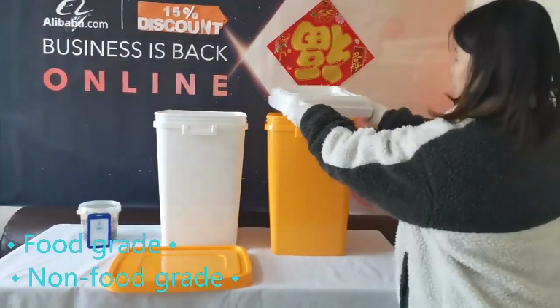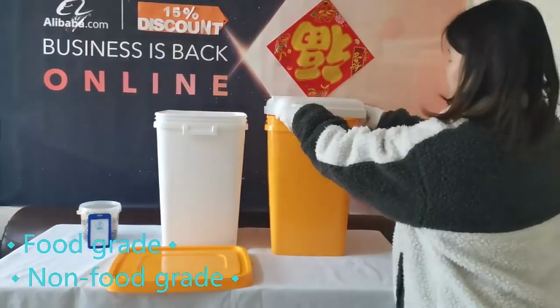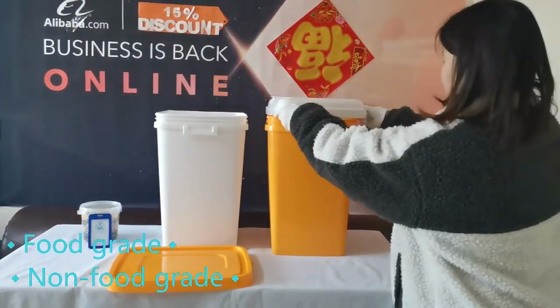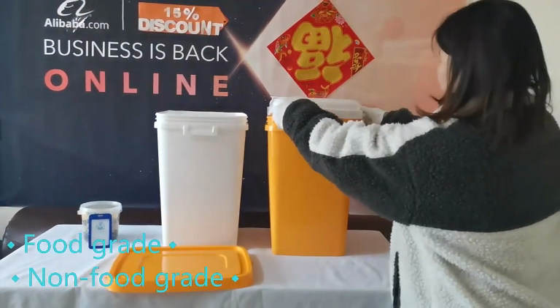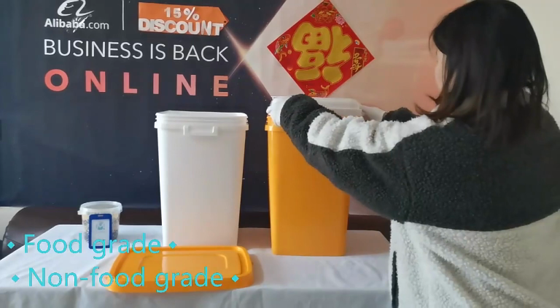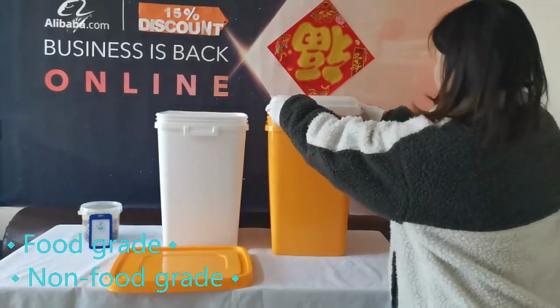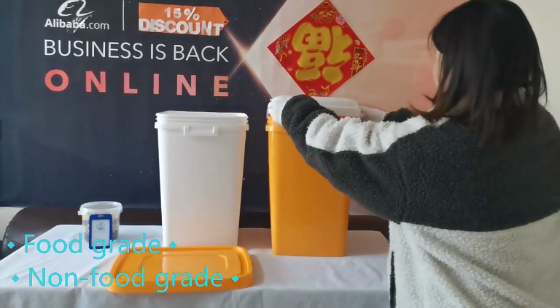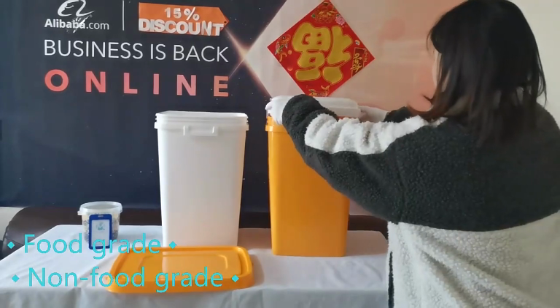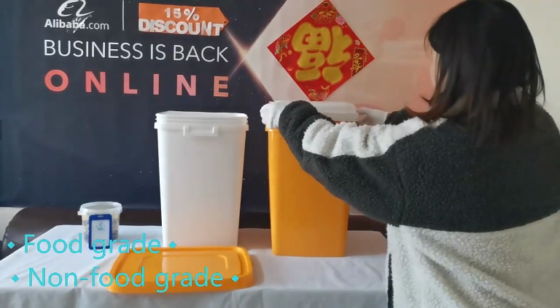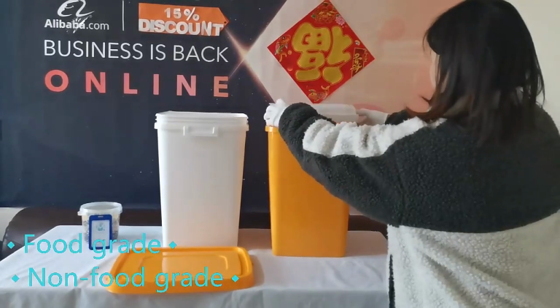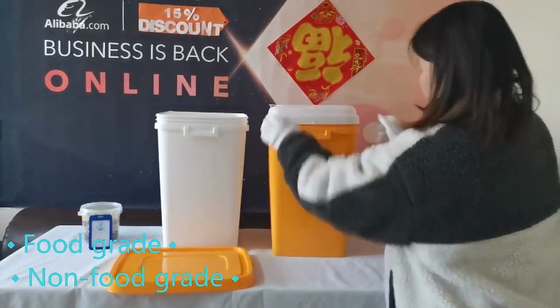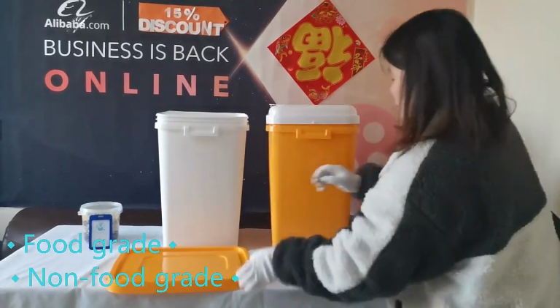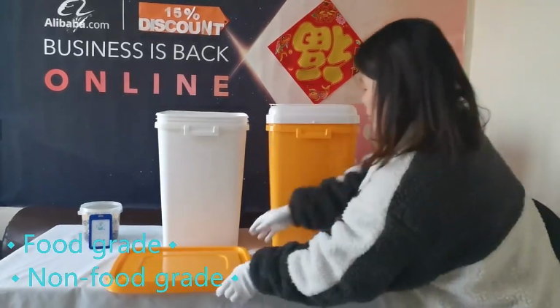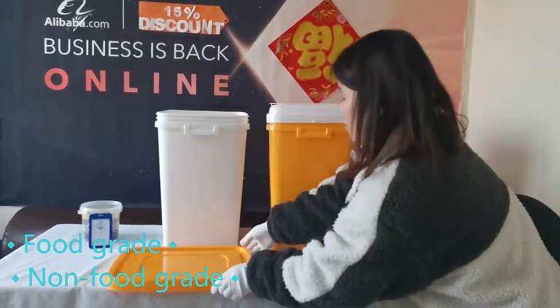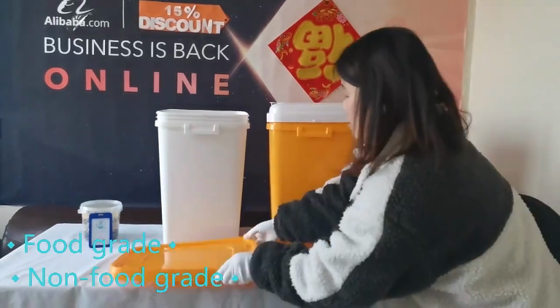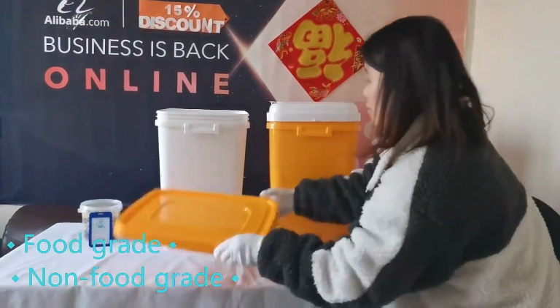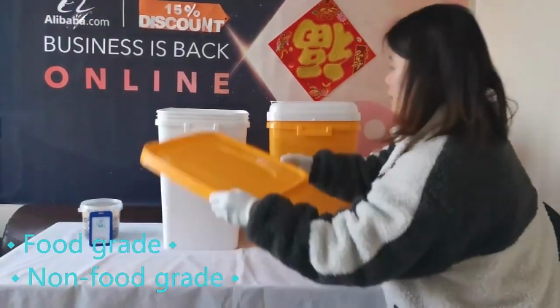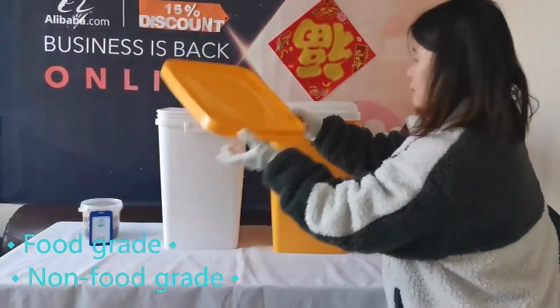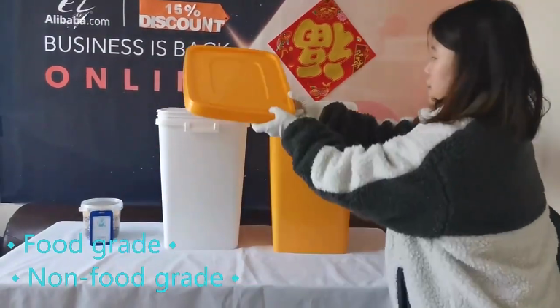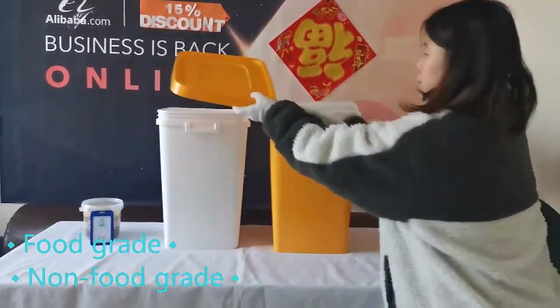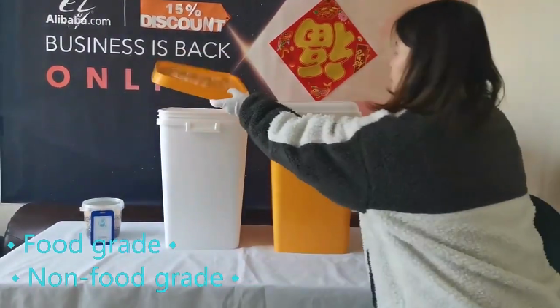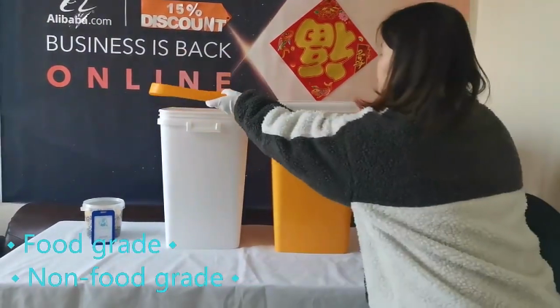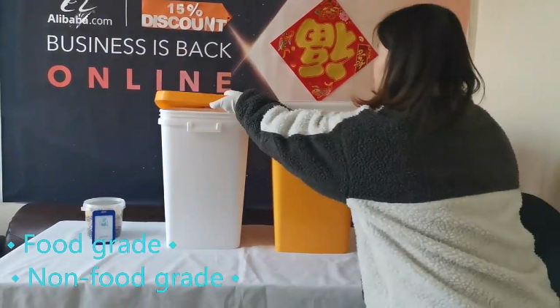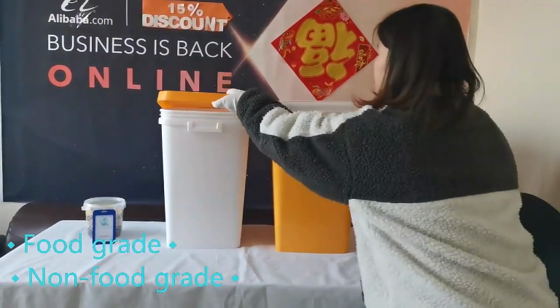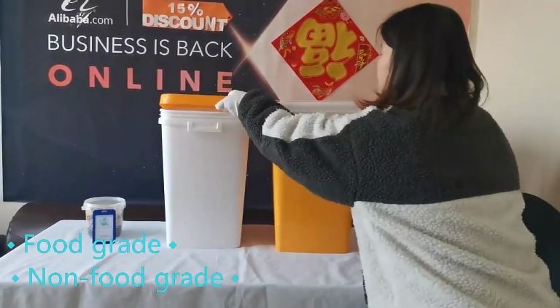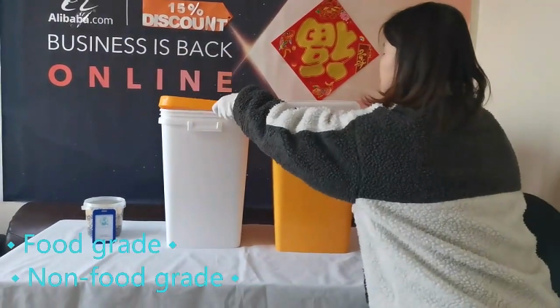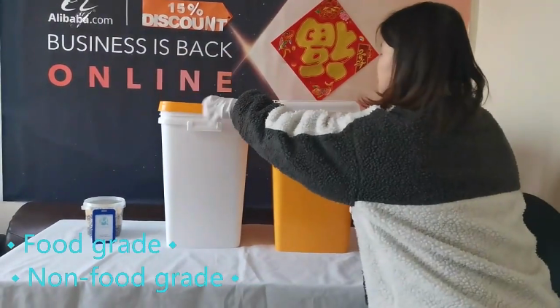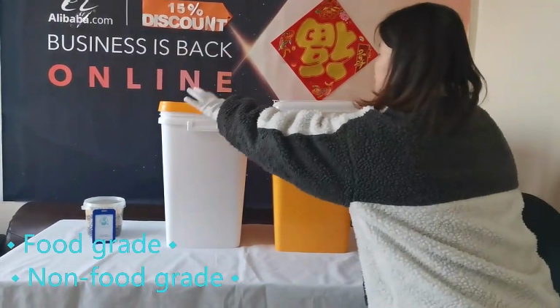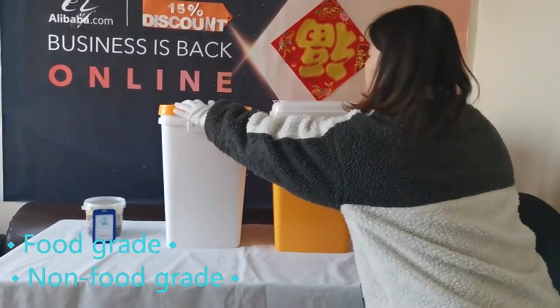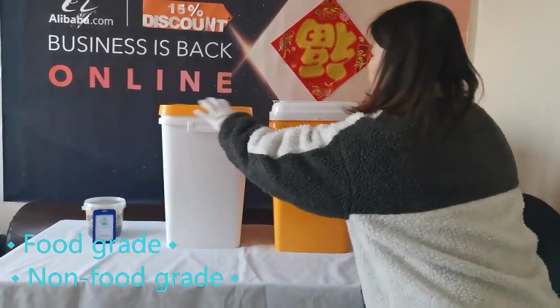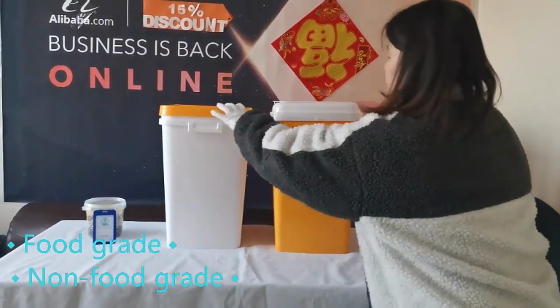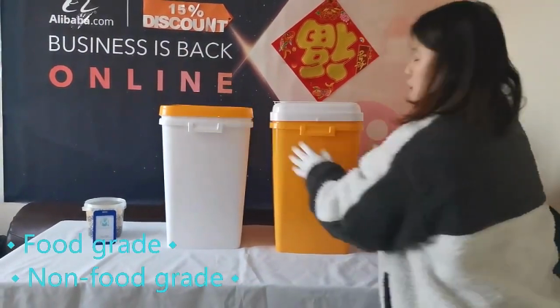Cover the lids. They can be stacked together, and the load-bearing capacity is good.